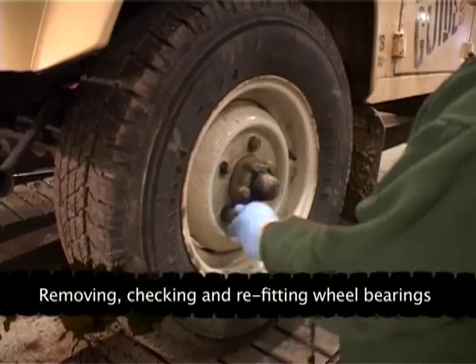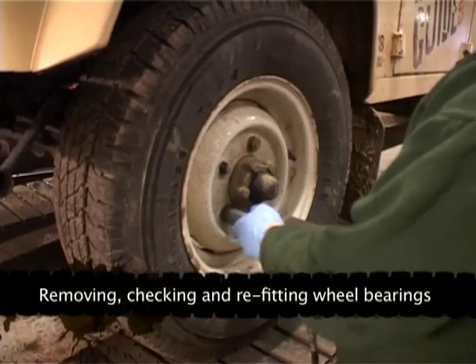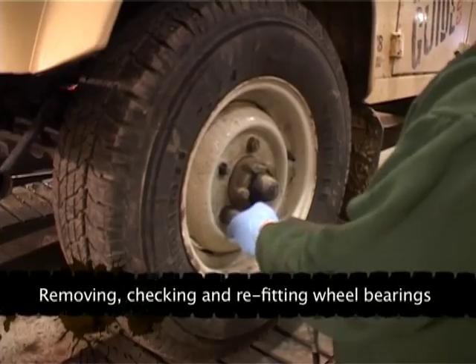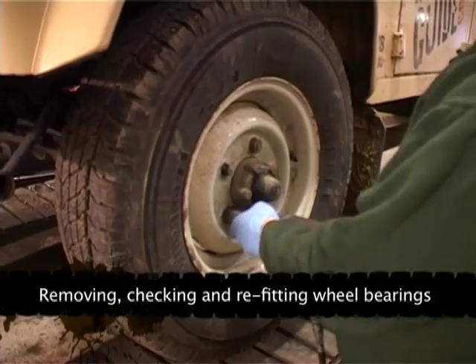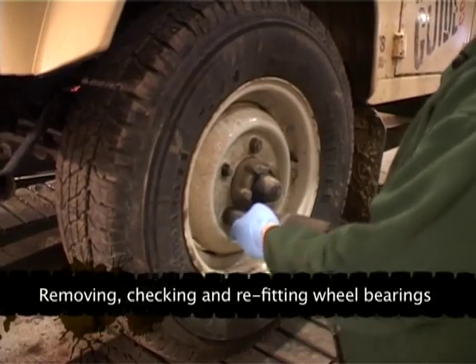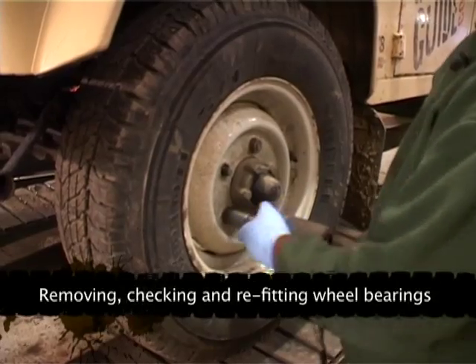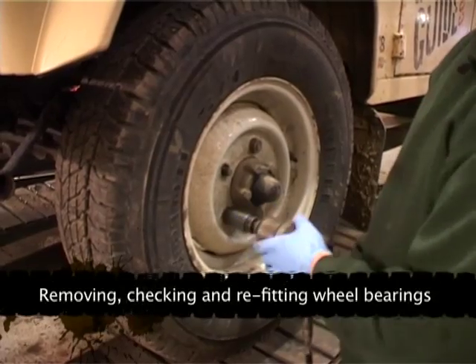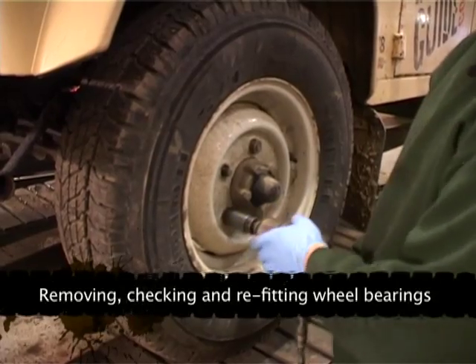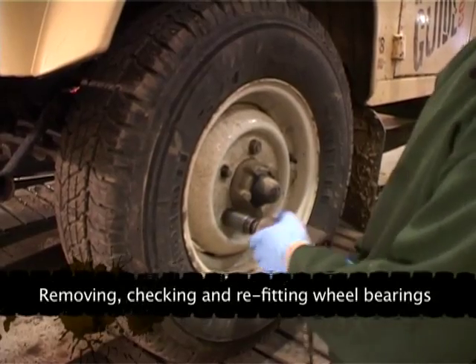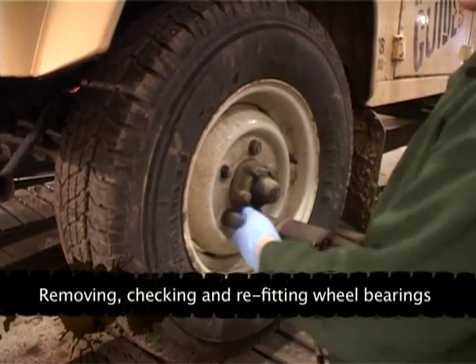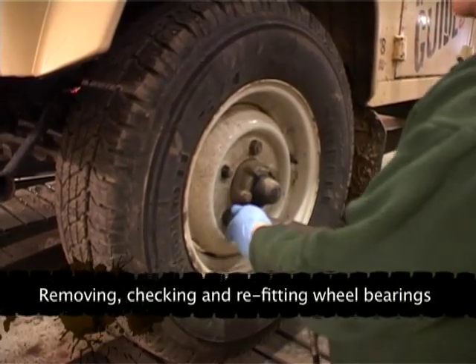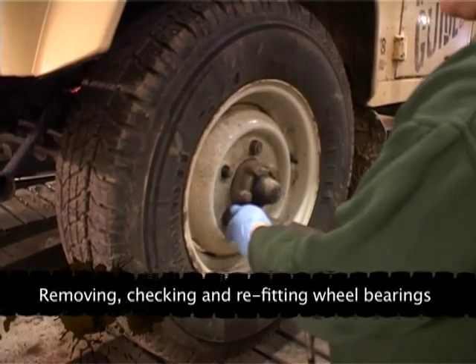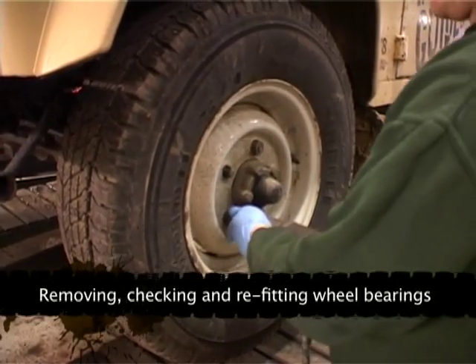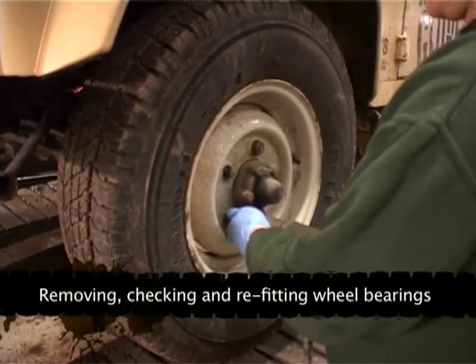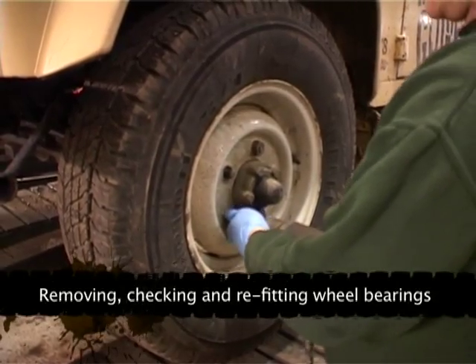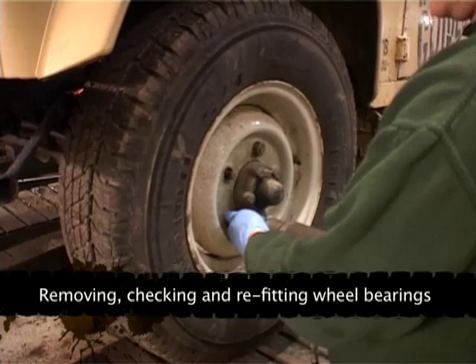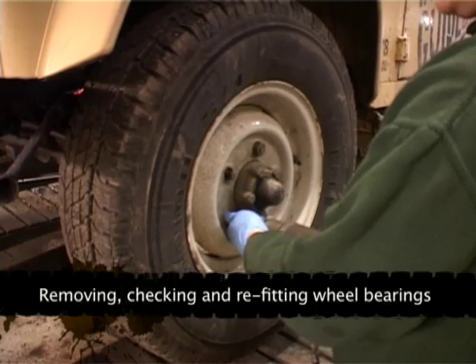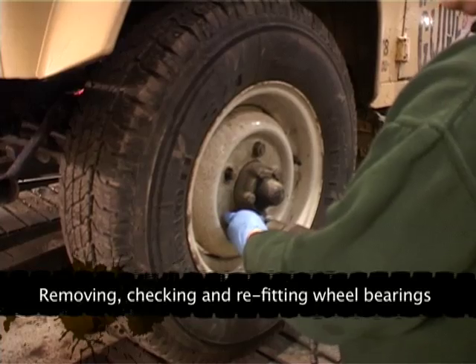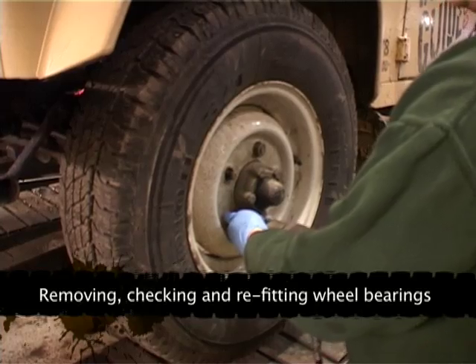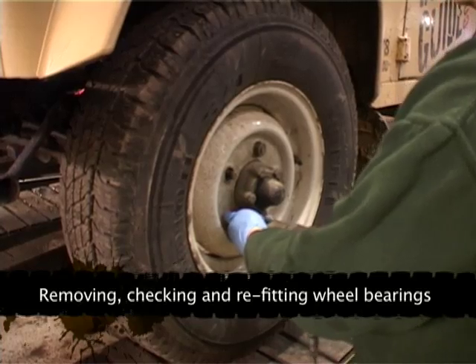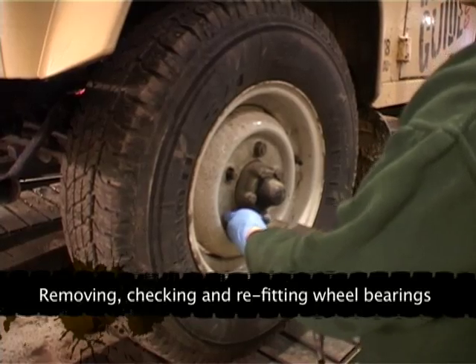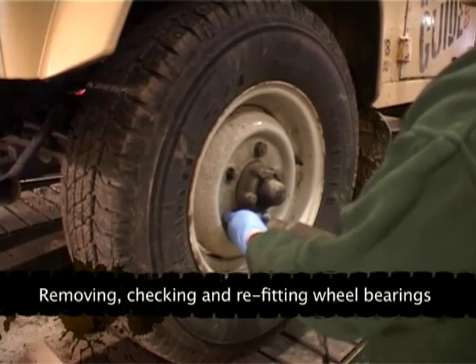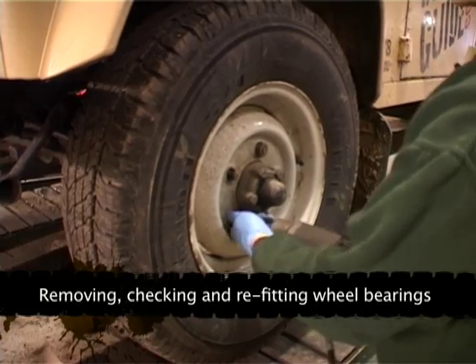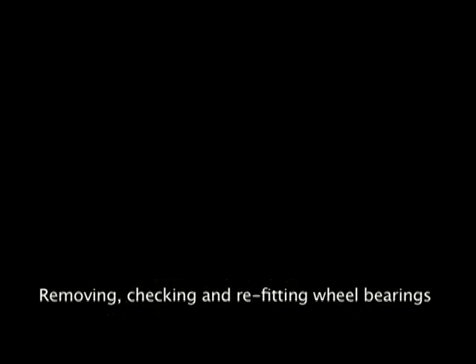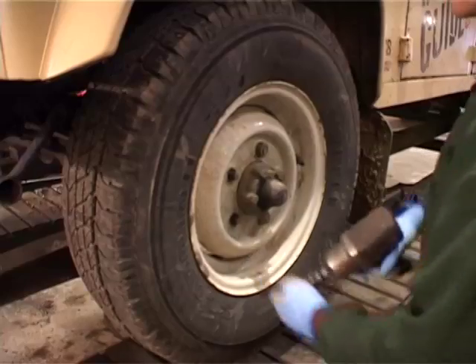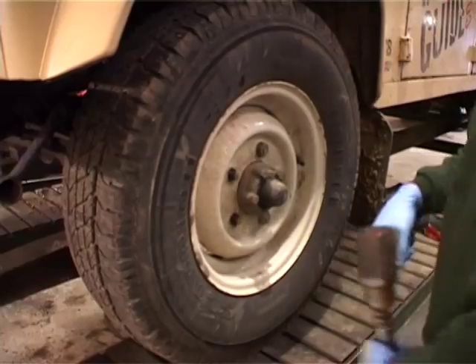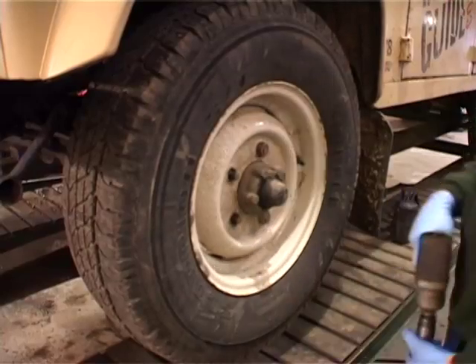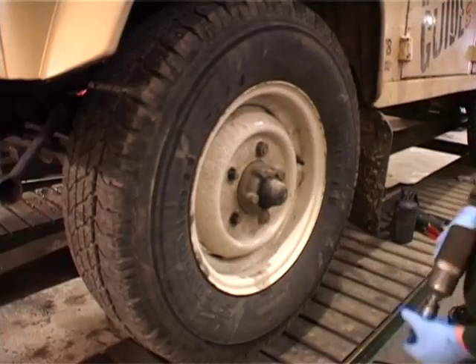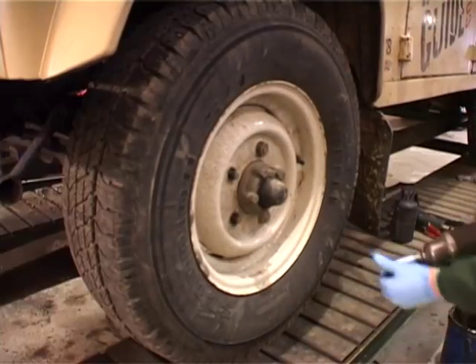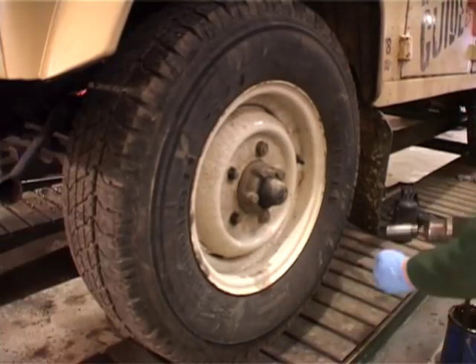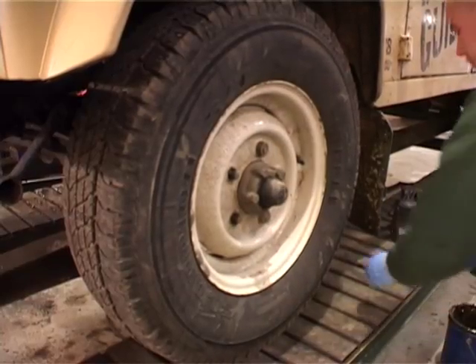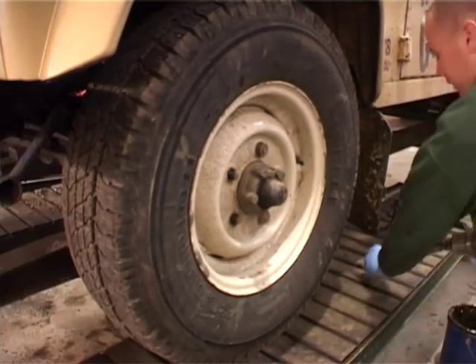So I've just checked the wheel bearing and there's no play. So now we're going to strip it down, make sure it is all right.